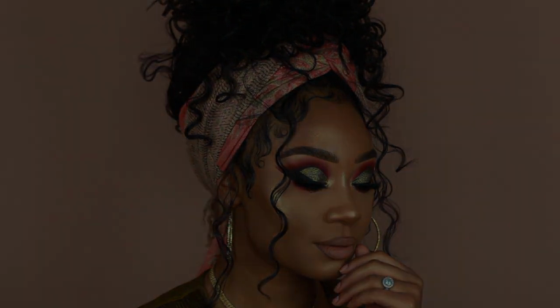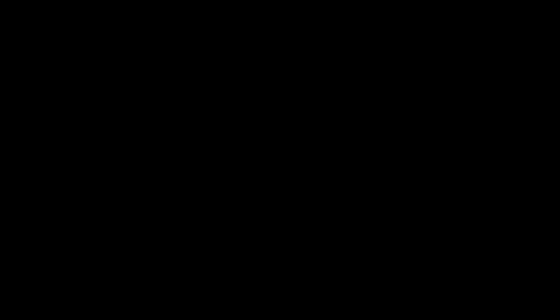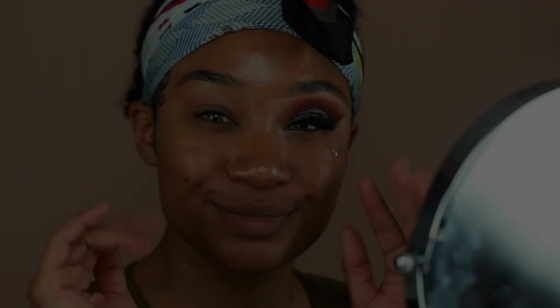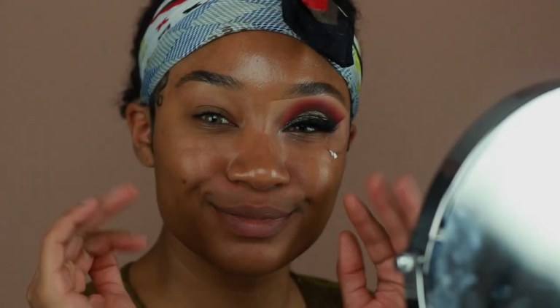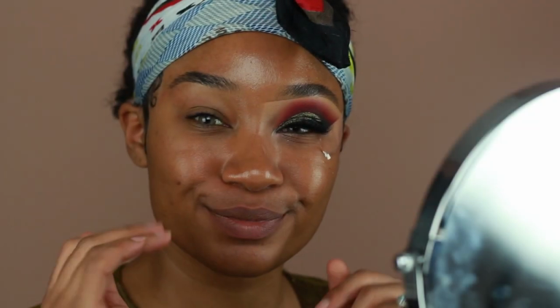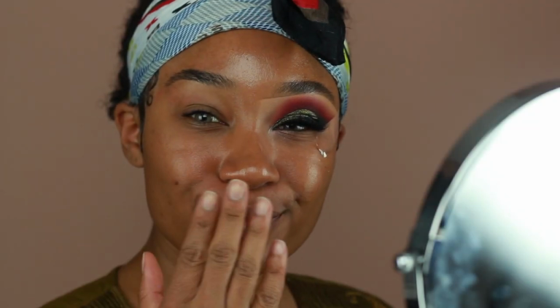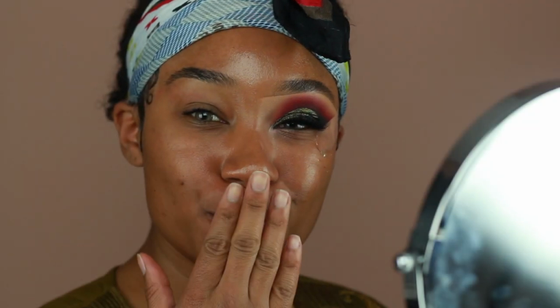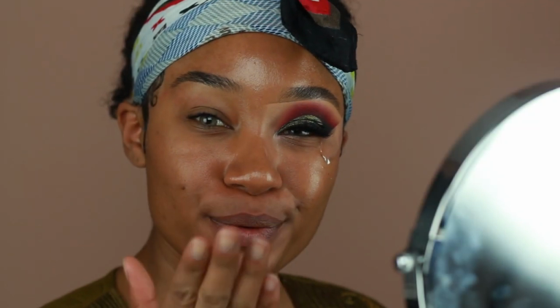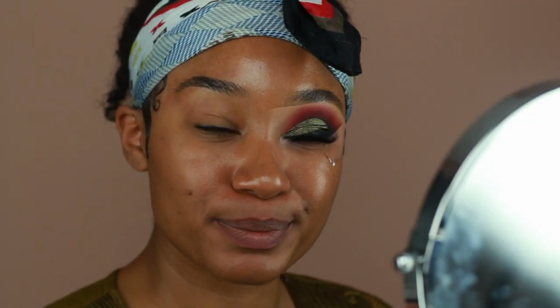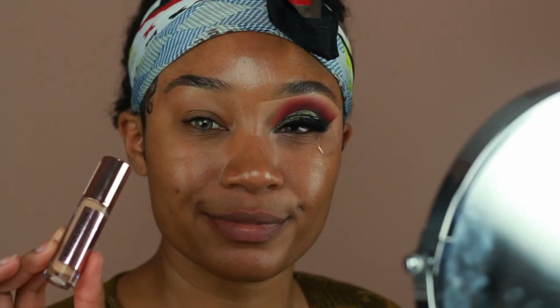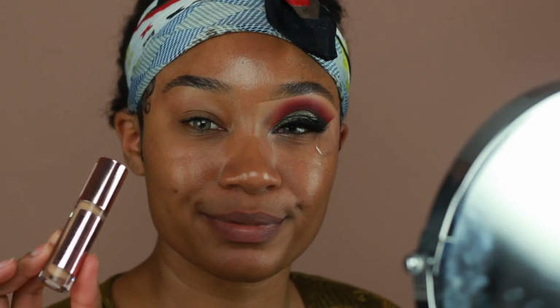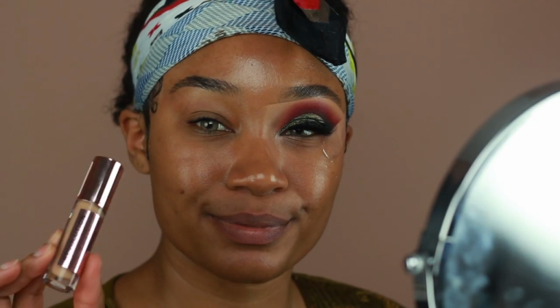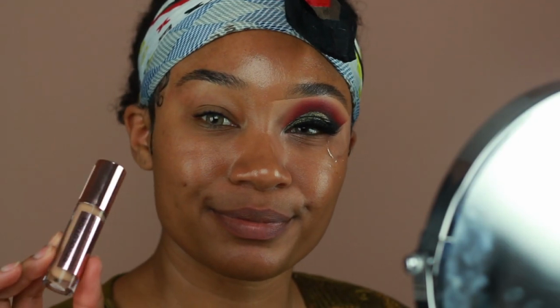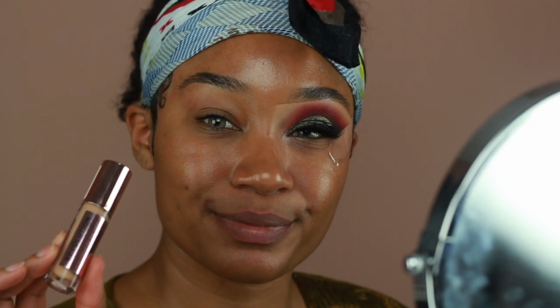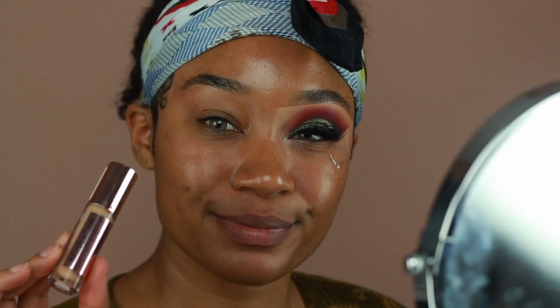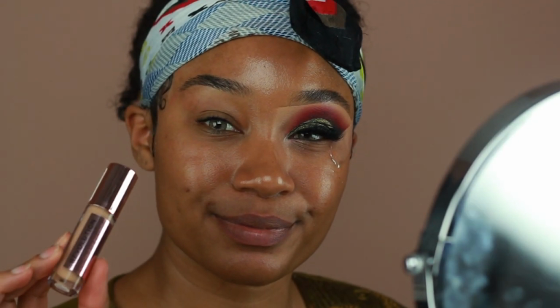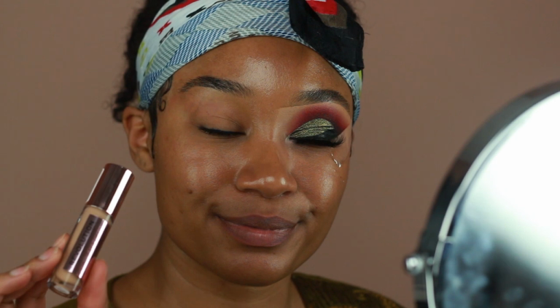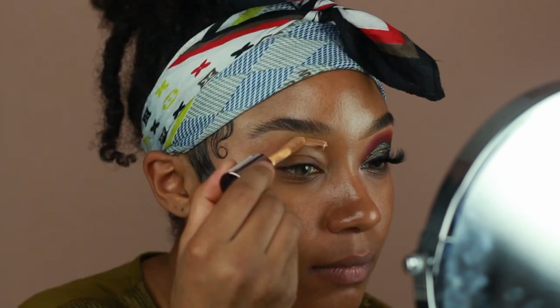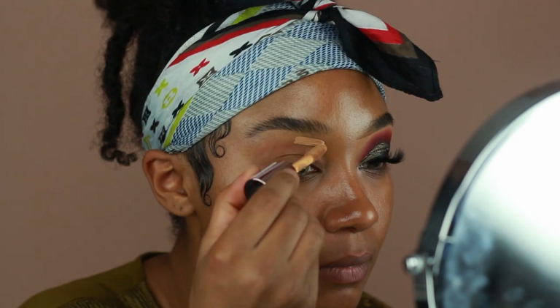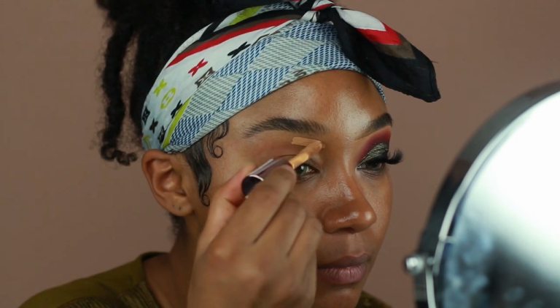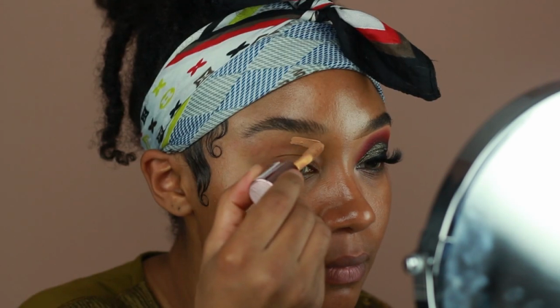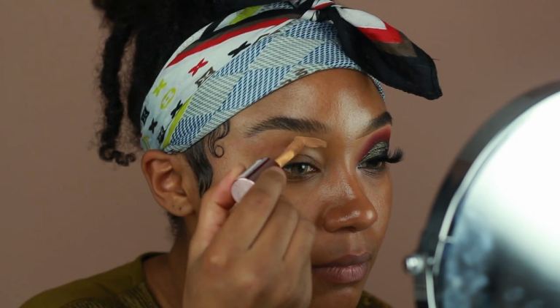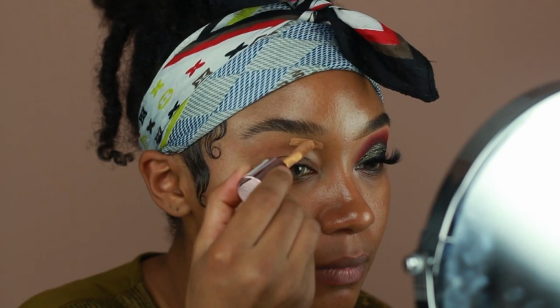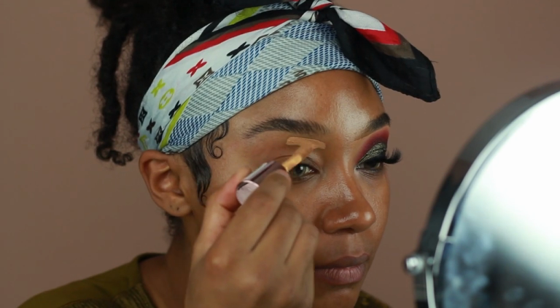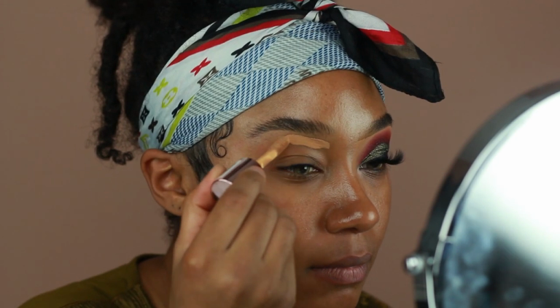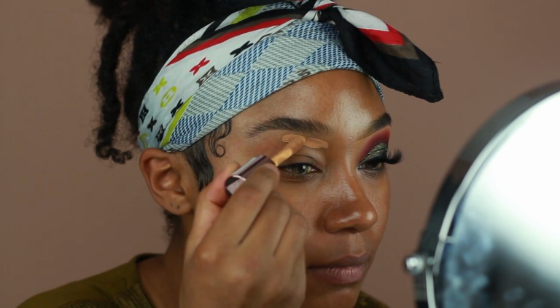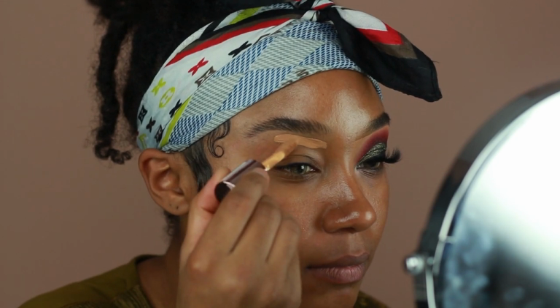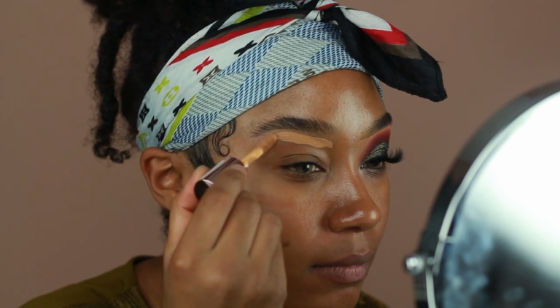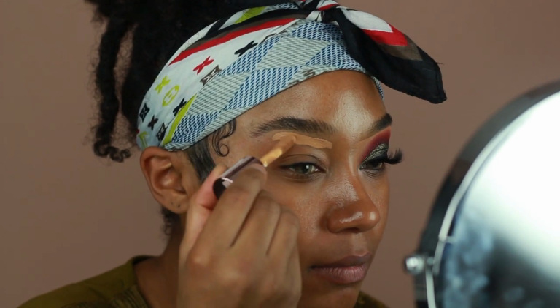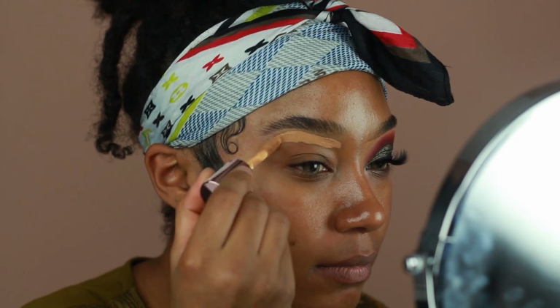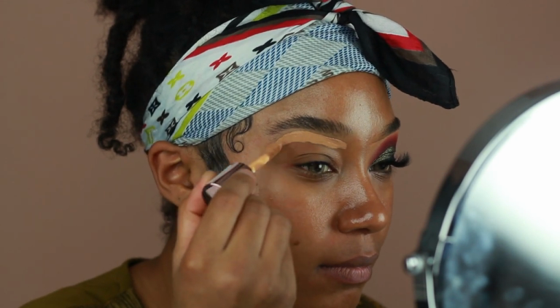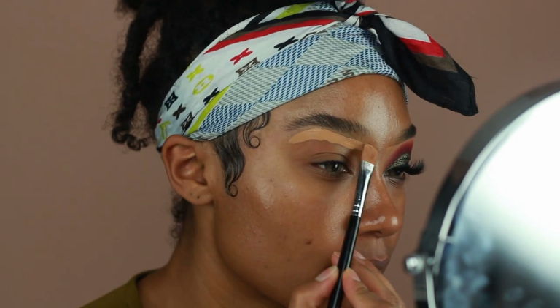Hey guys! Welcome back to my channel. I'm going to be showing you guys how I got this fall olive makeup look, so let's go ahead and jump into this tutorial.